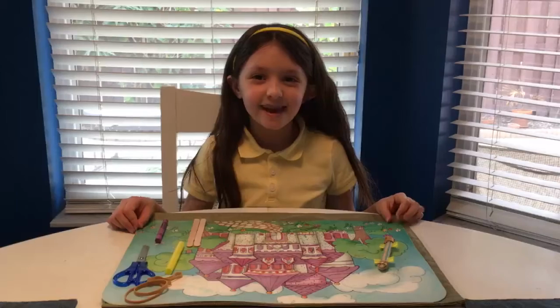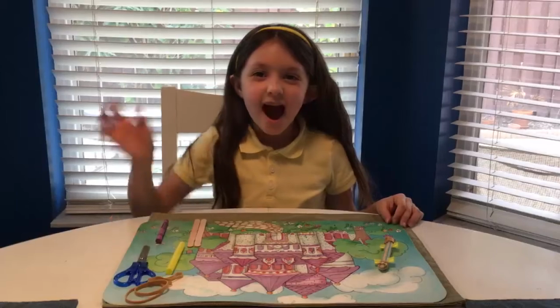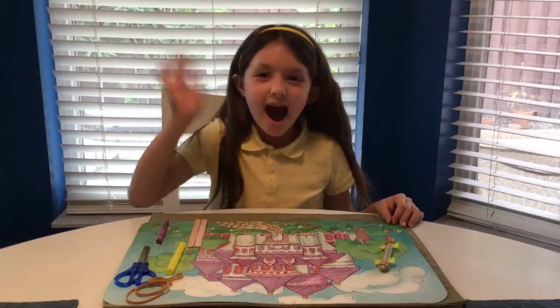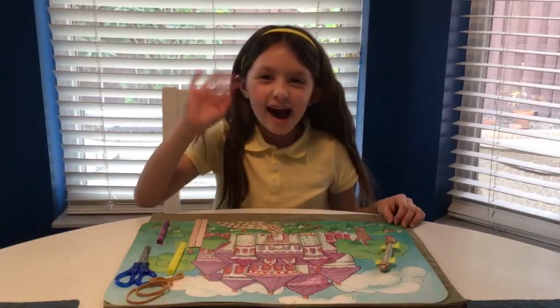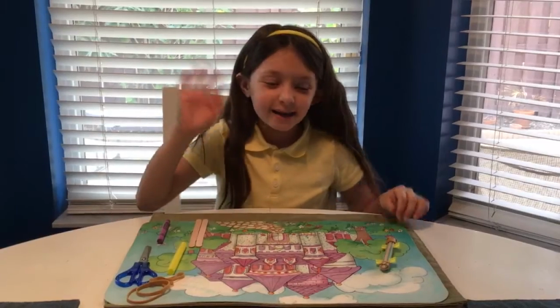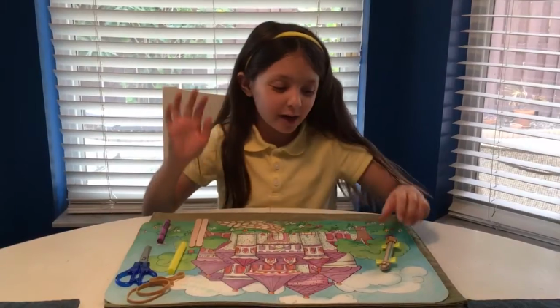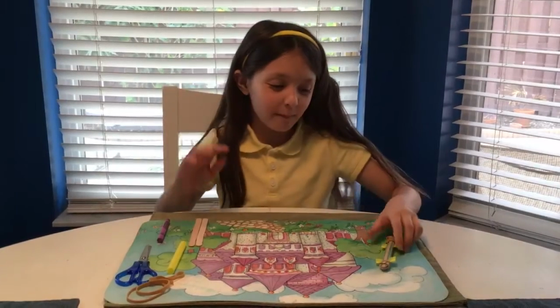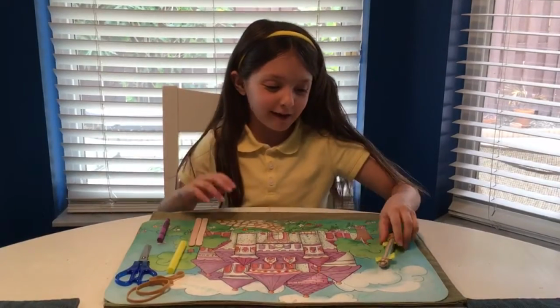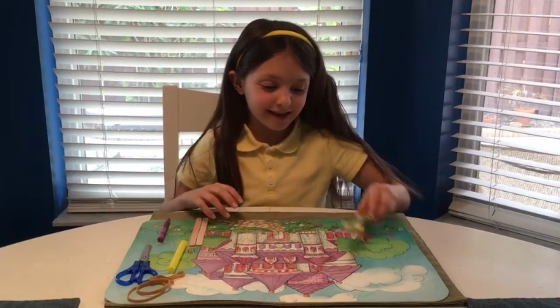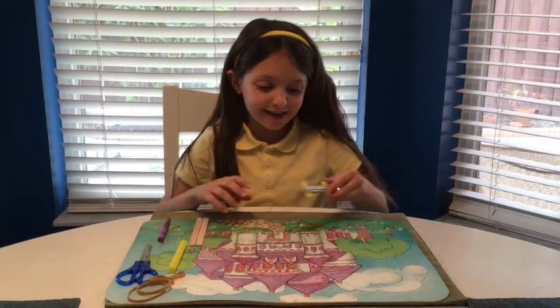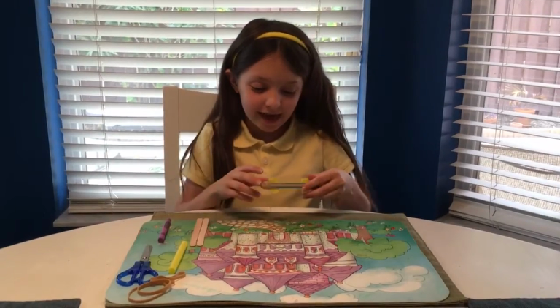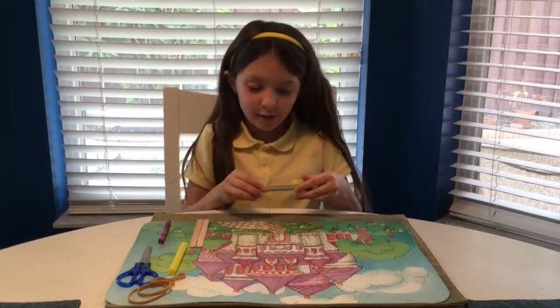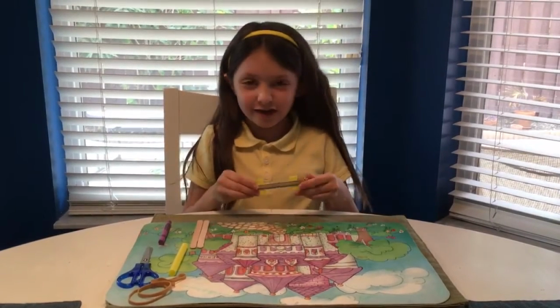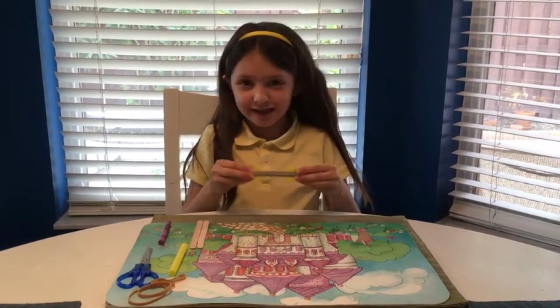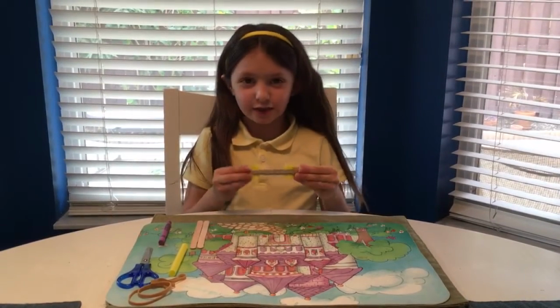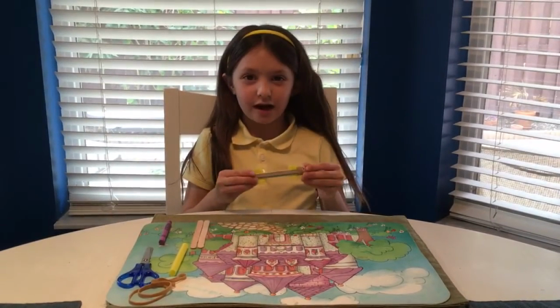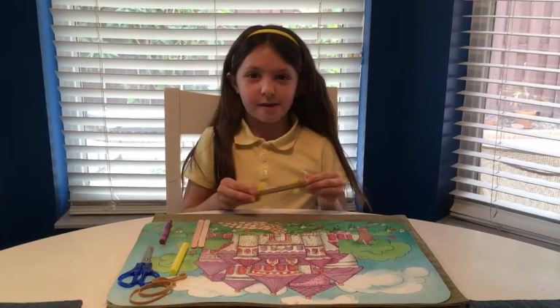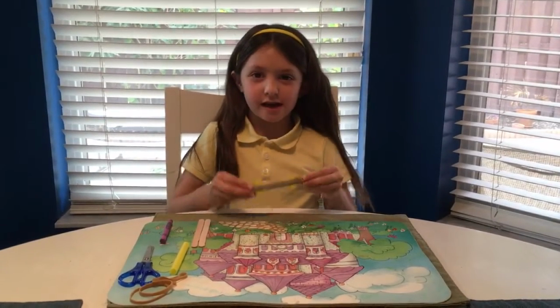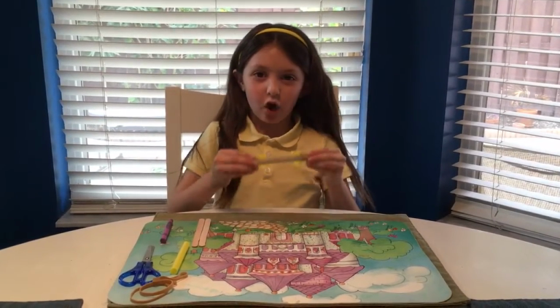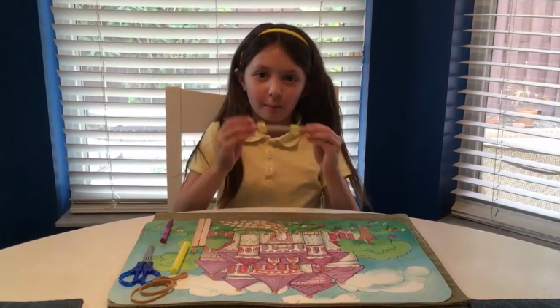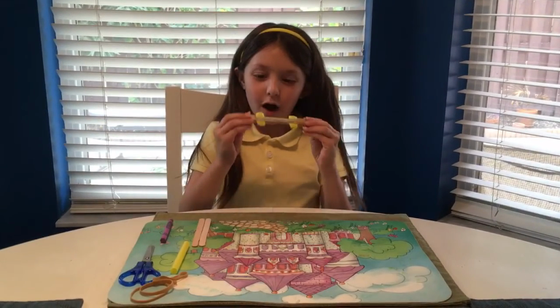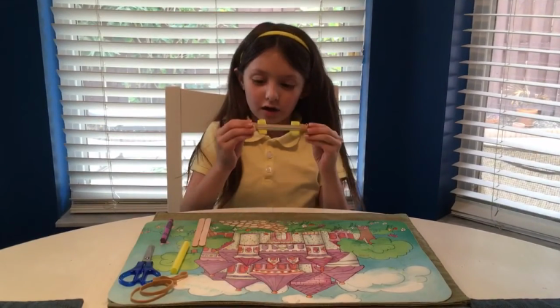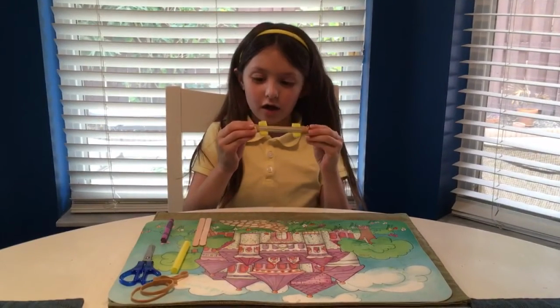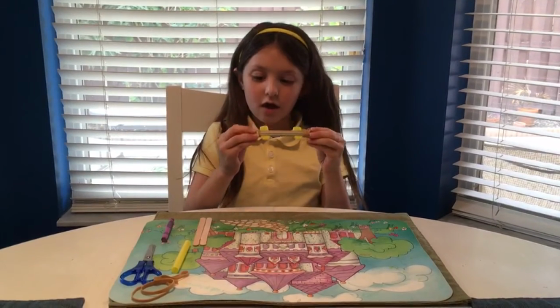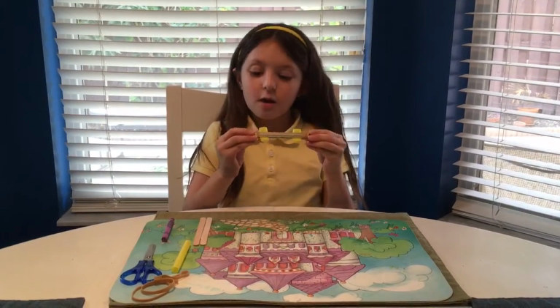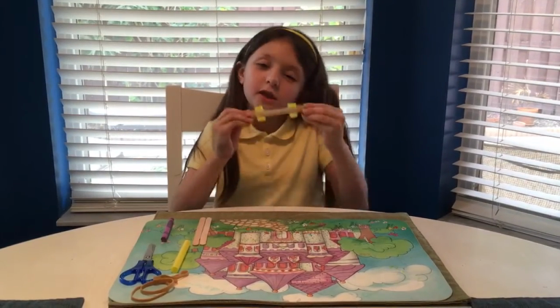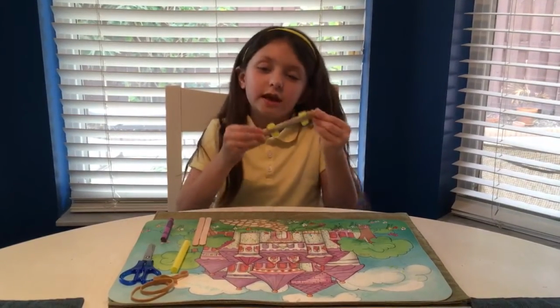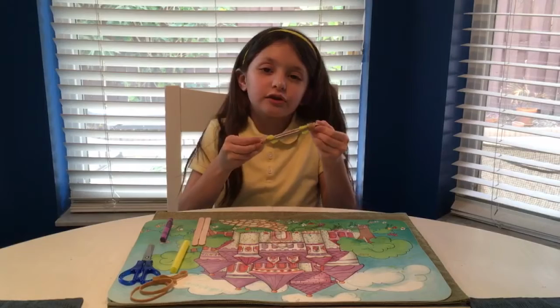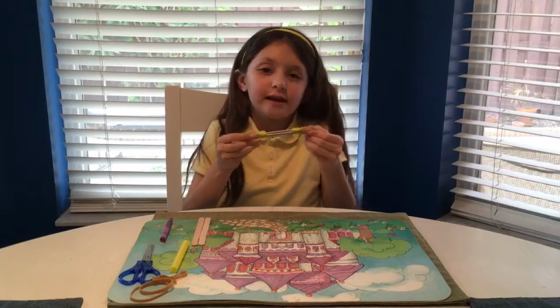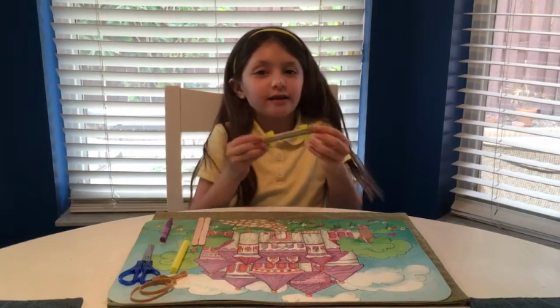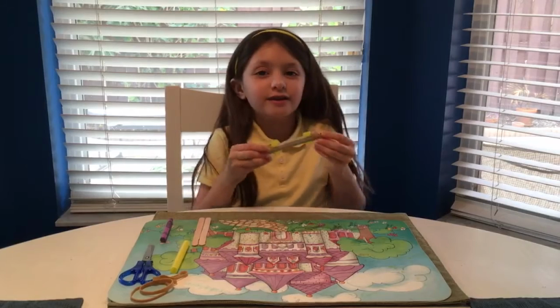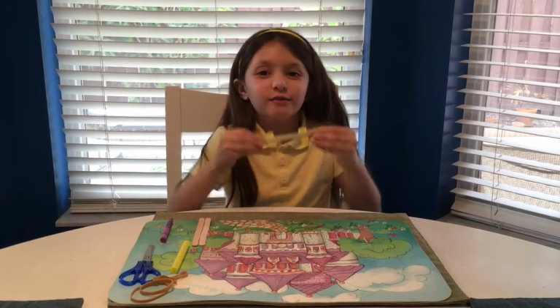Hi, I'm Mirabella and today I'm going to teach you how to make a harmonica, but it sounds like a kazoo.